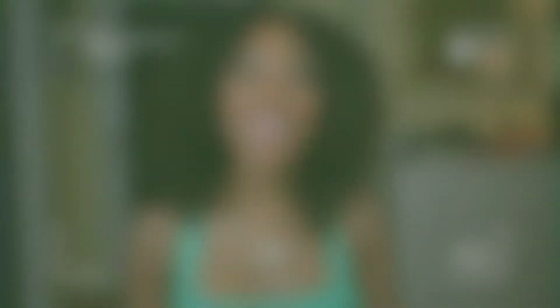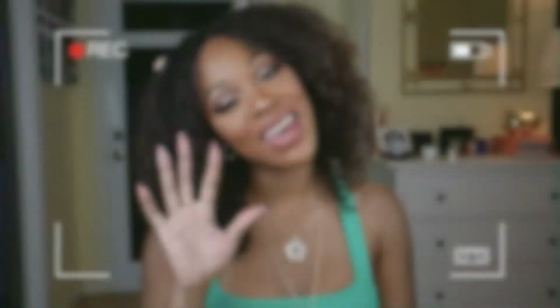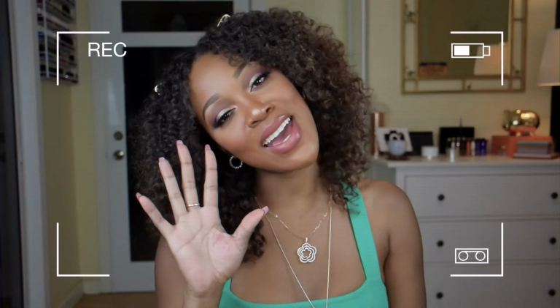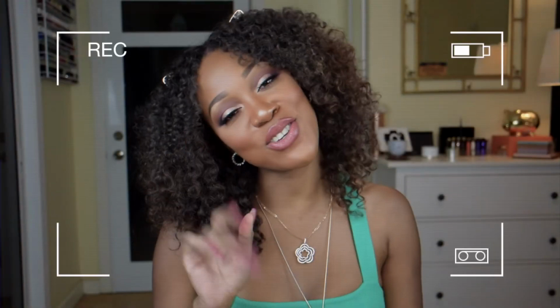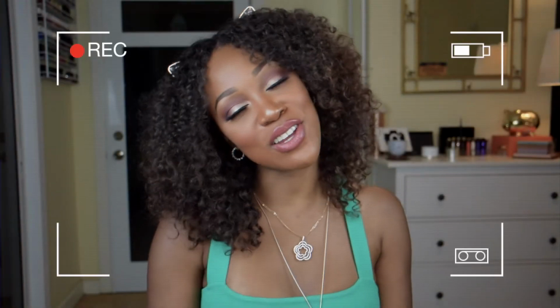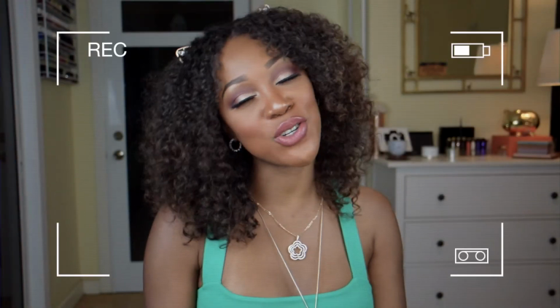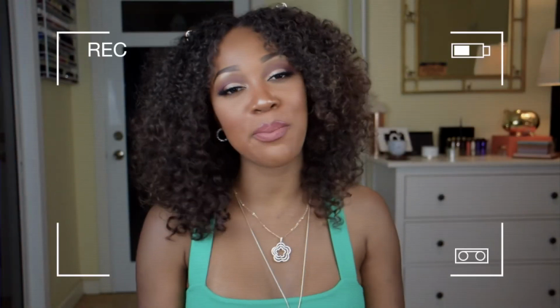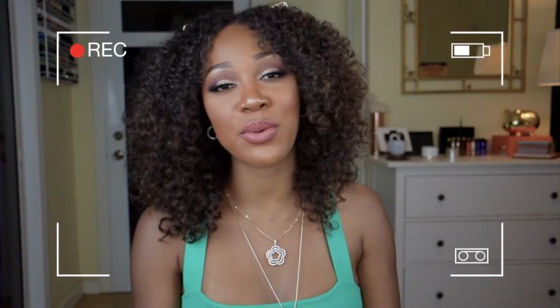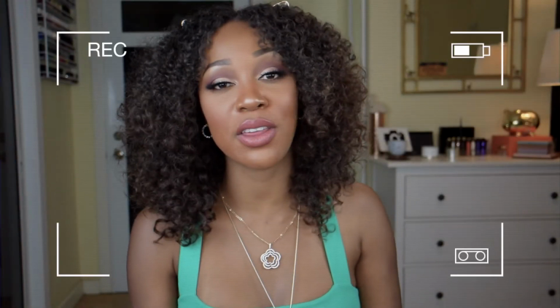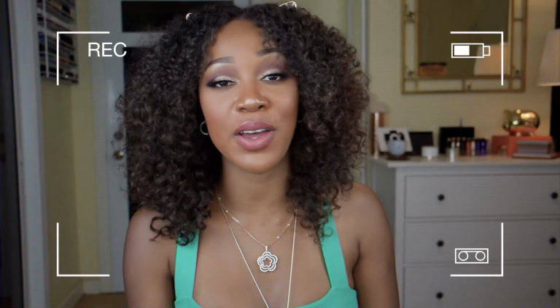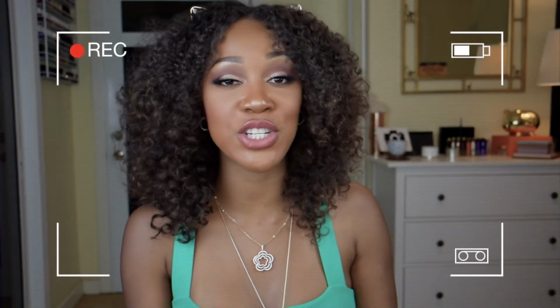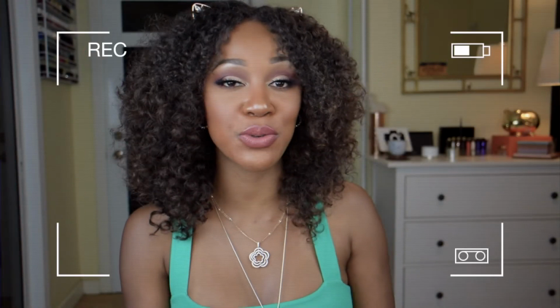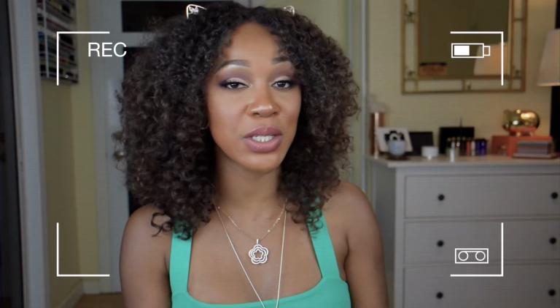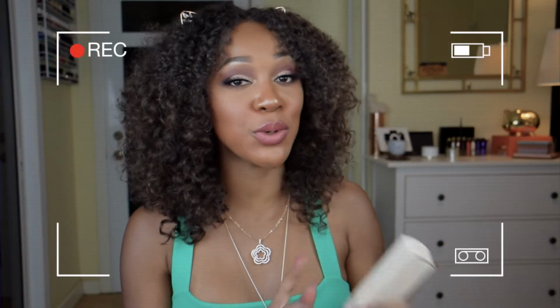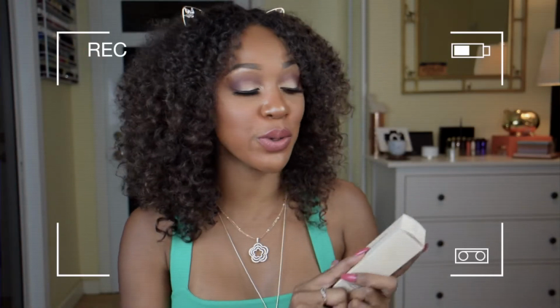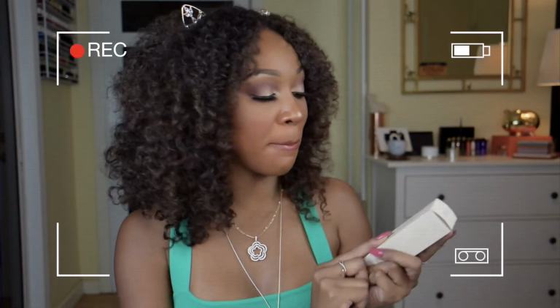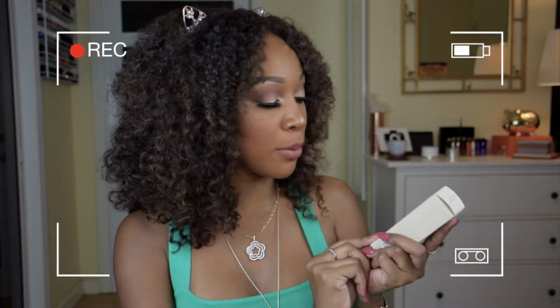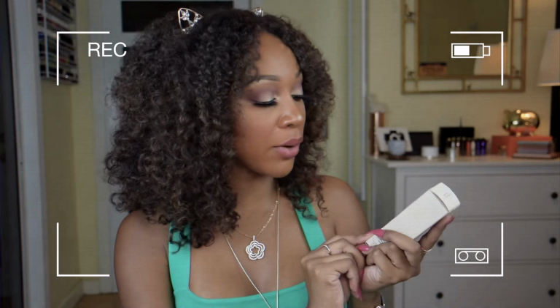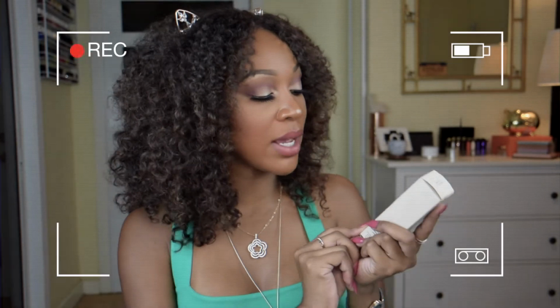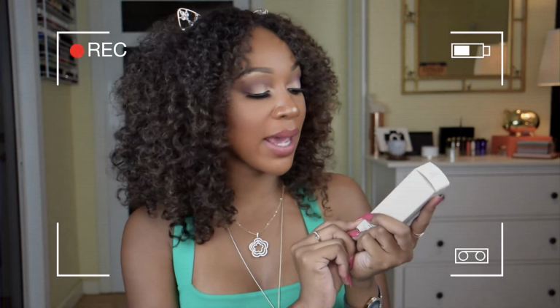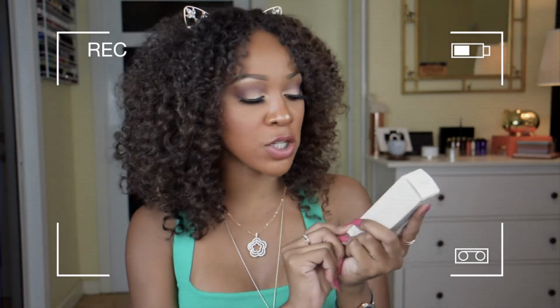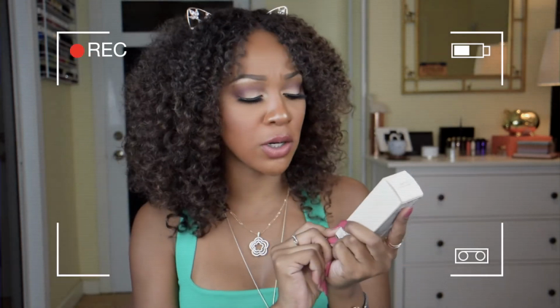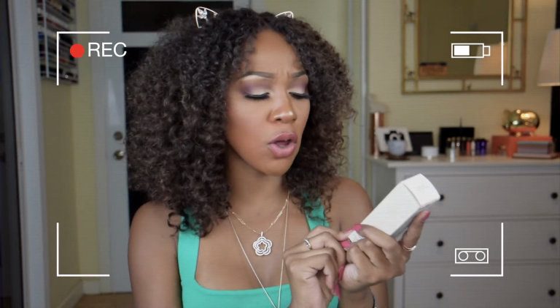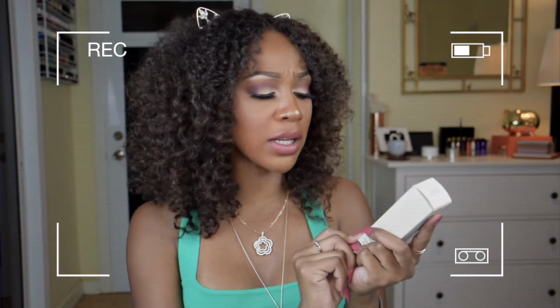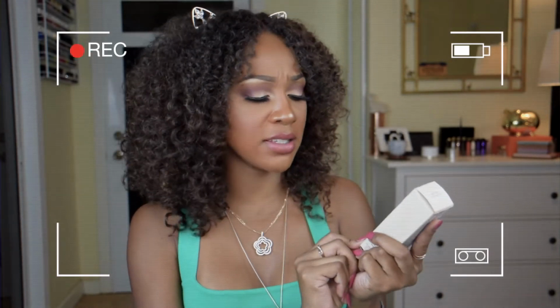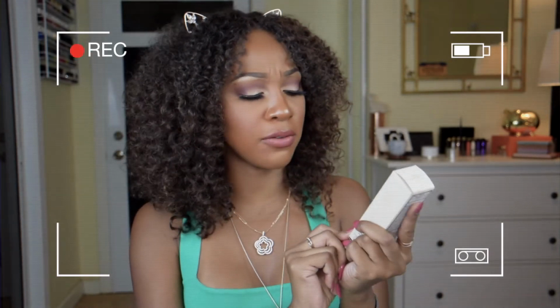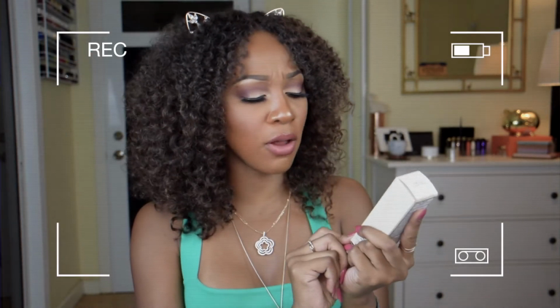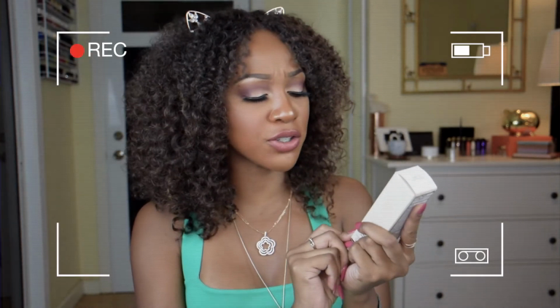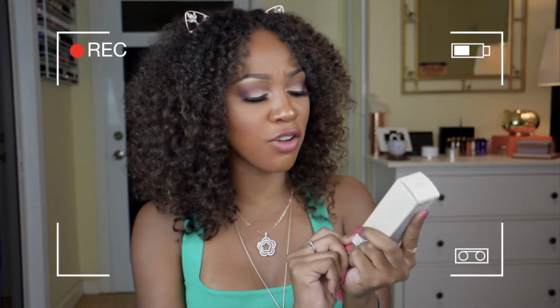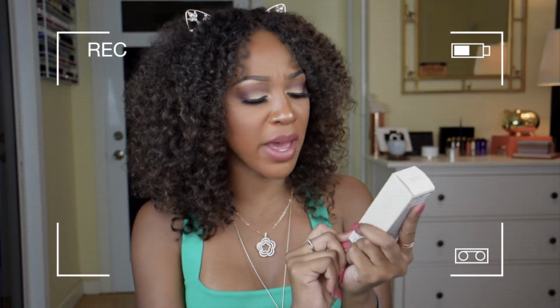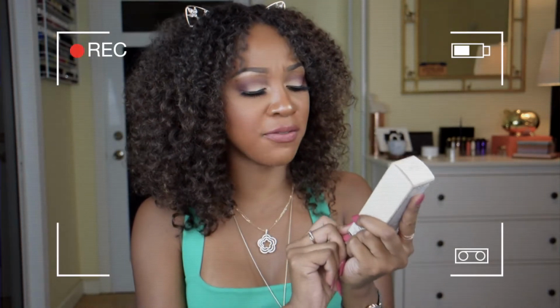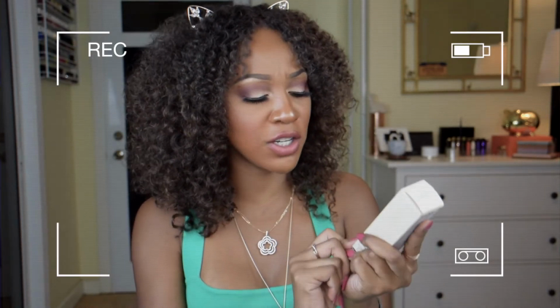Hey guys, here is Stephanie Jones. I'm back with another foundation review. Today we're doing the Burberry Cashmere Long-Lasting Flawless Soft Matte Finish.